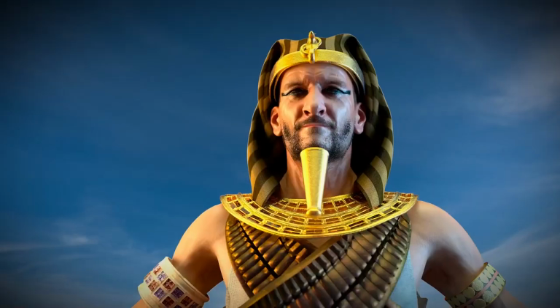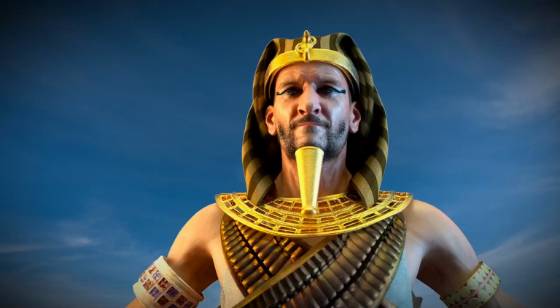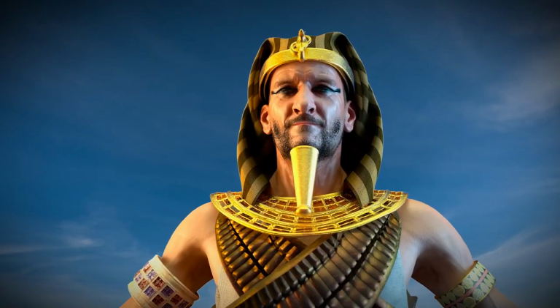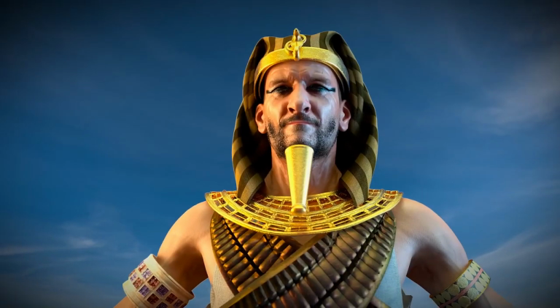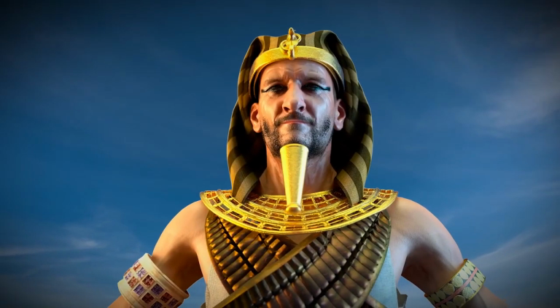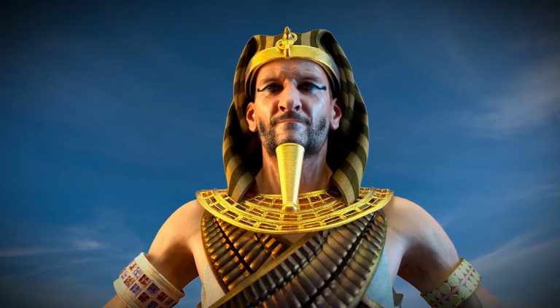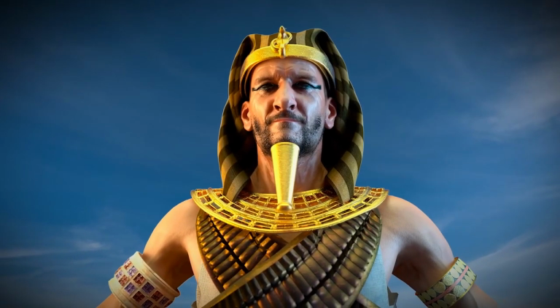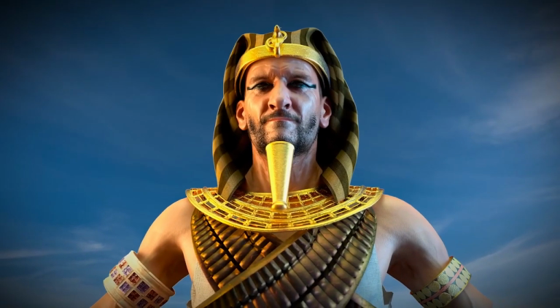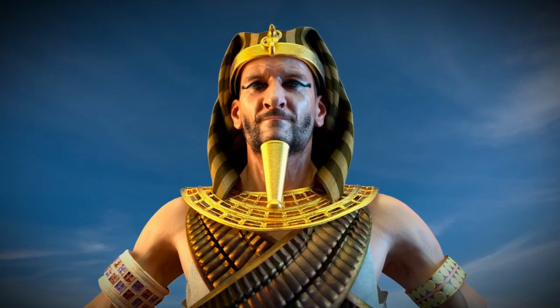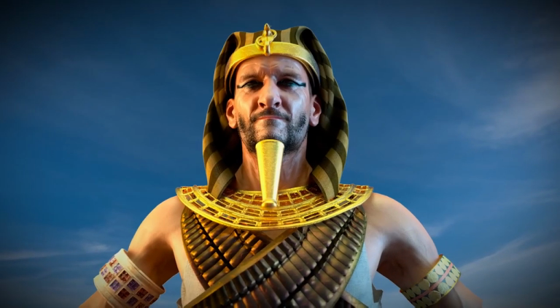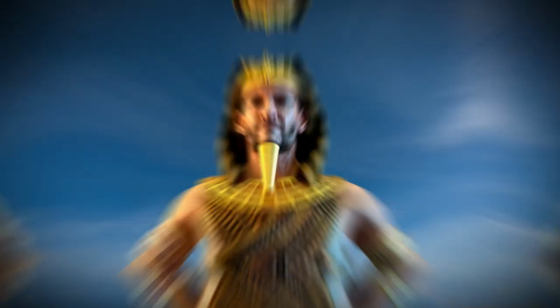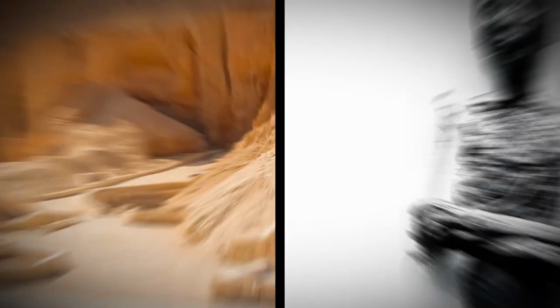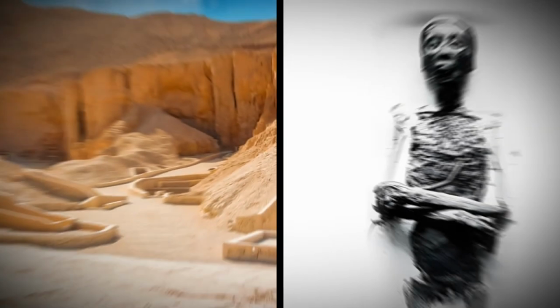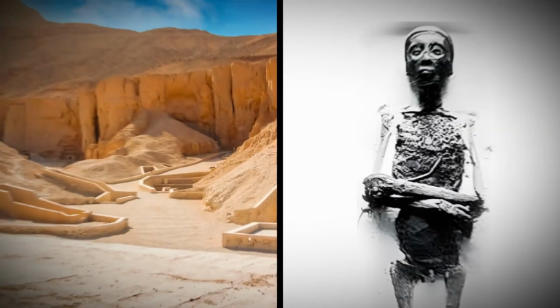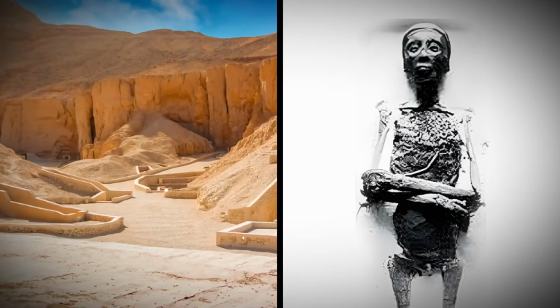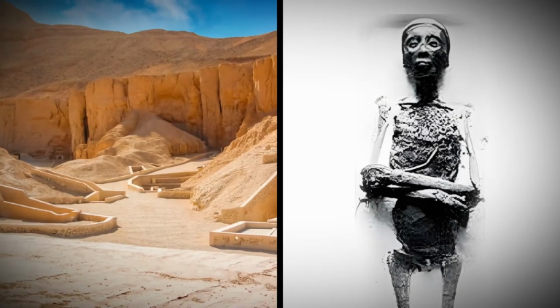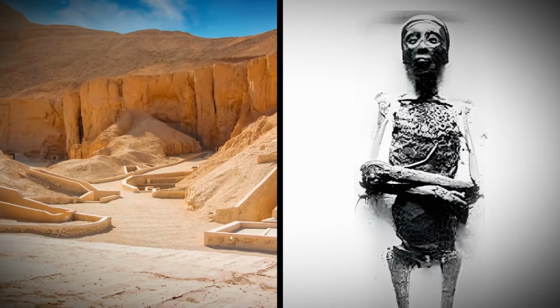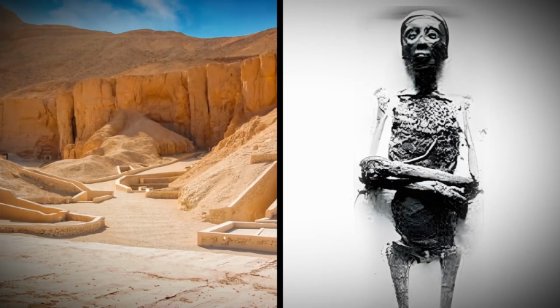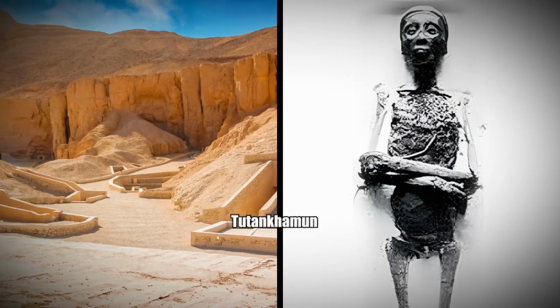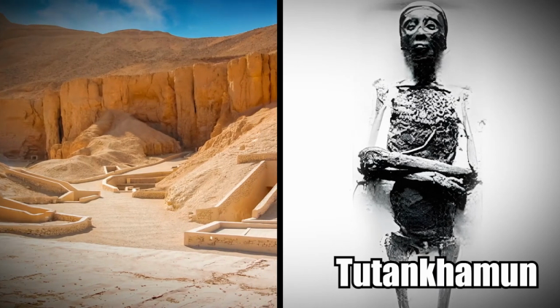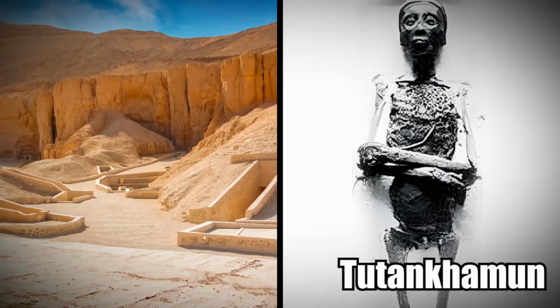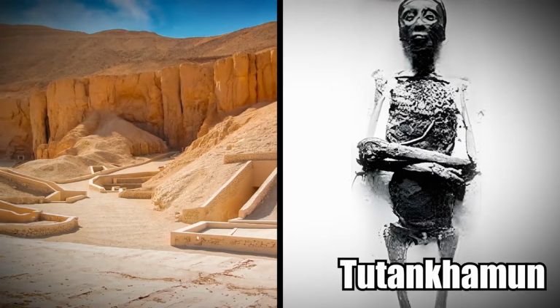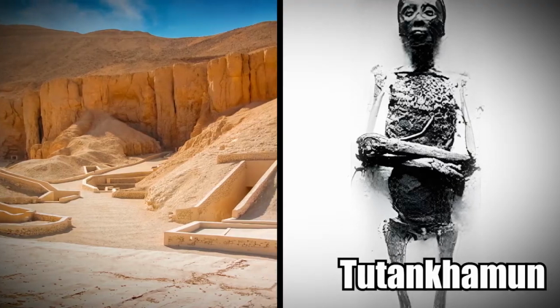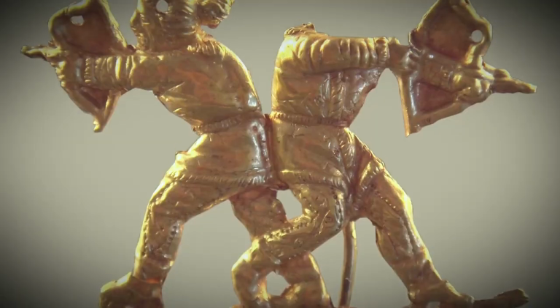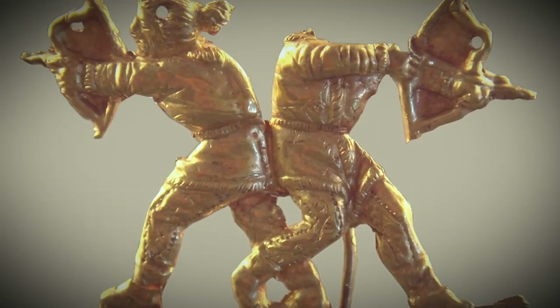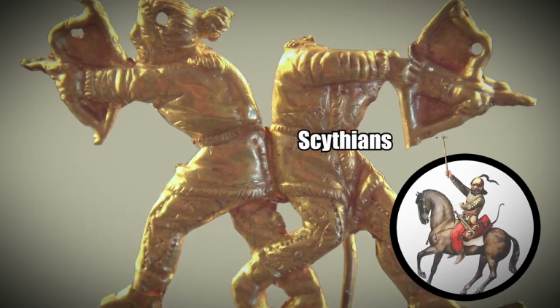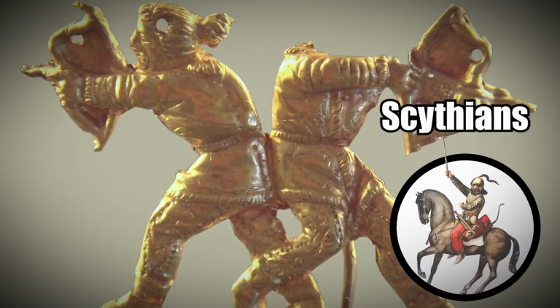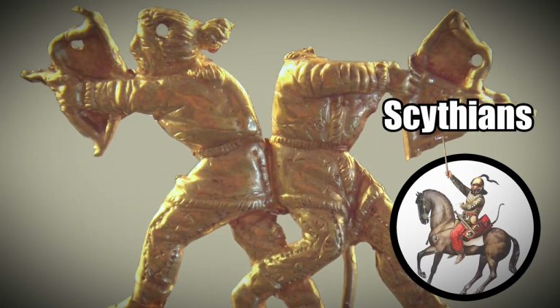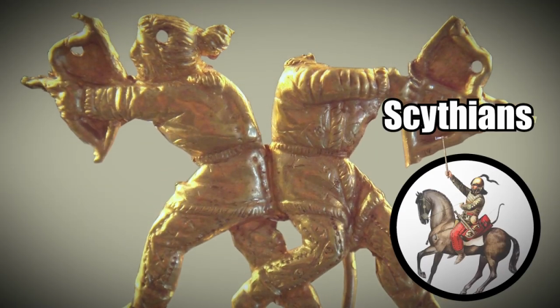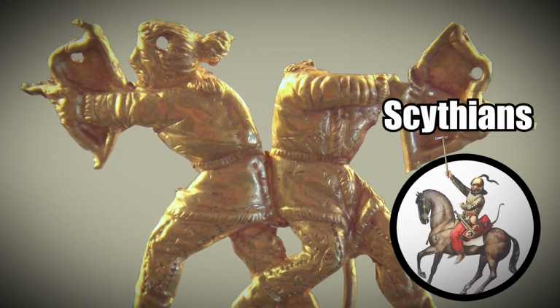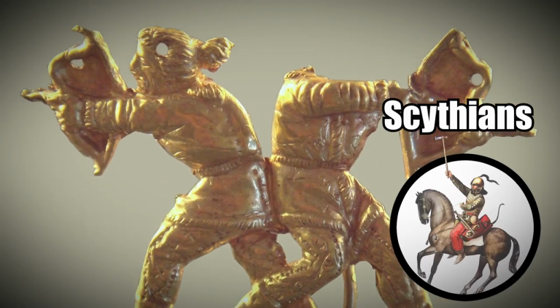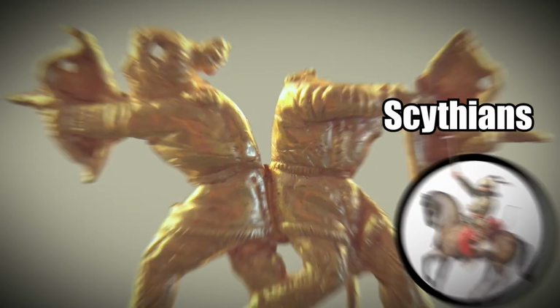The Egyptians used scale armor, like a piece found in the tomb of Tutankhamun, and the Scythians used similar armor, as did the samurai in feudal Japan.